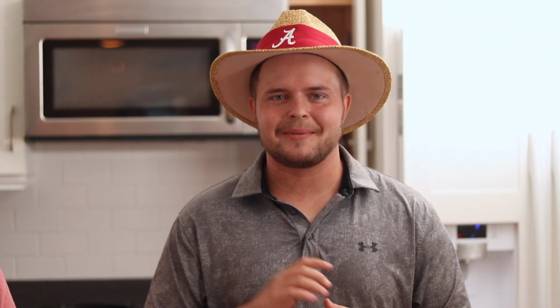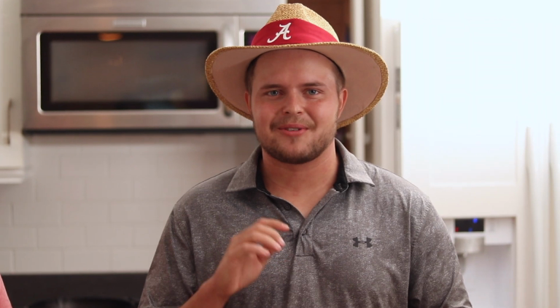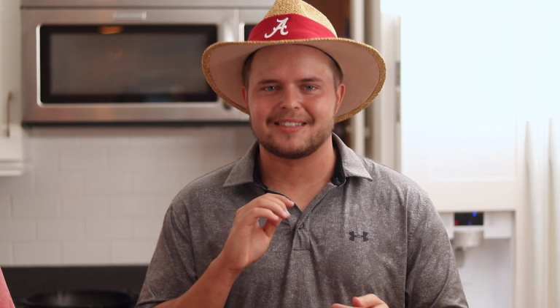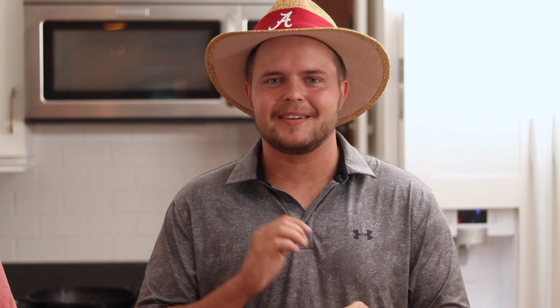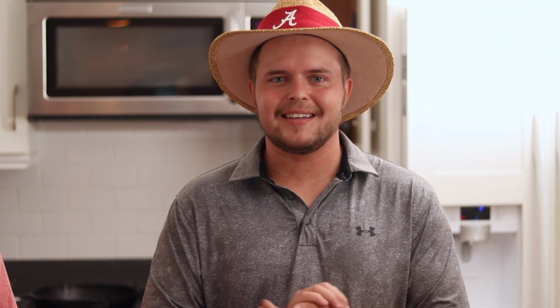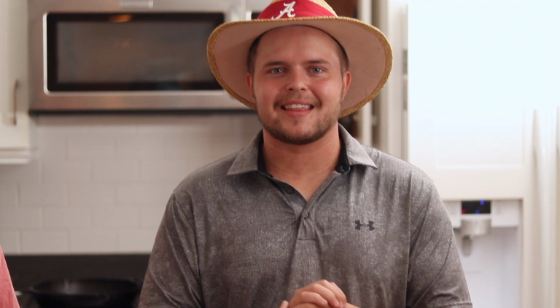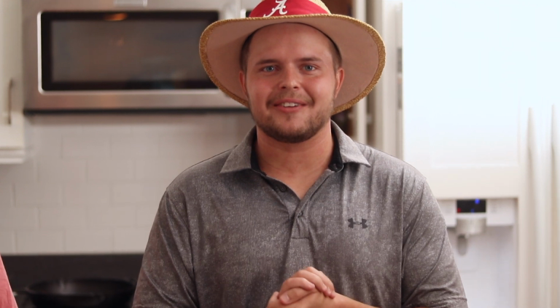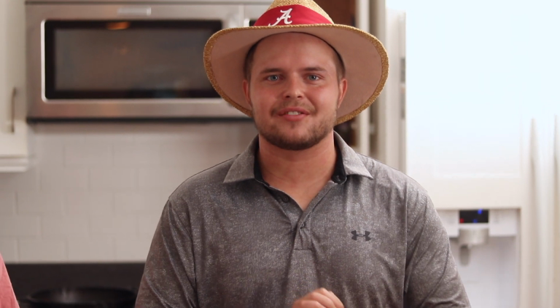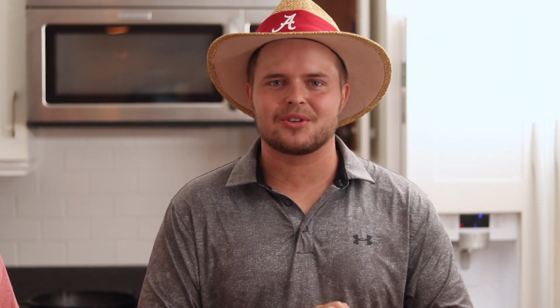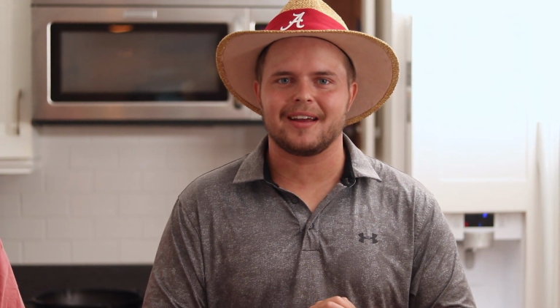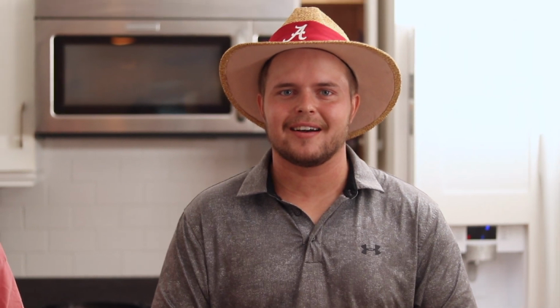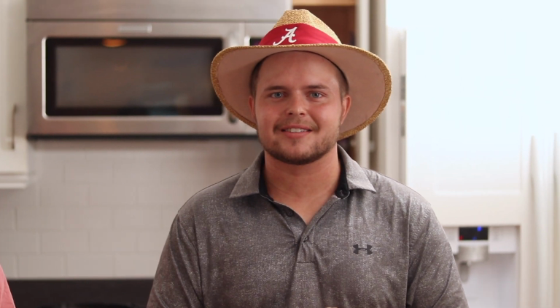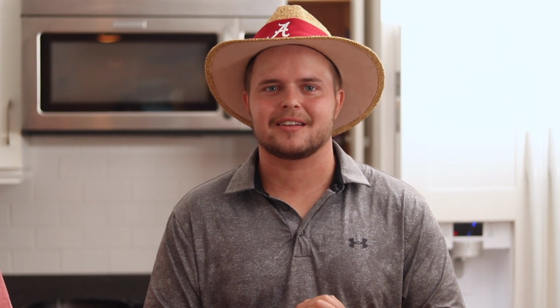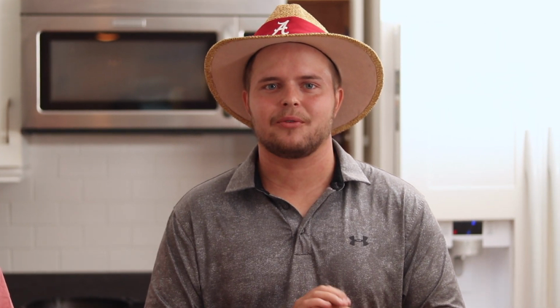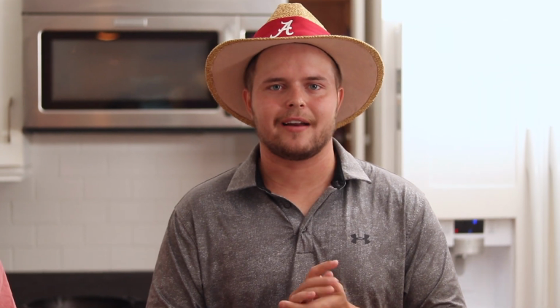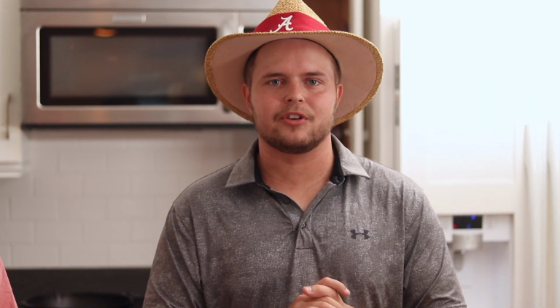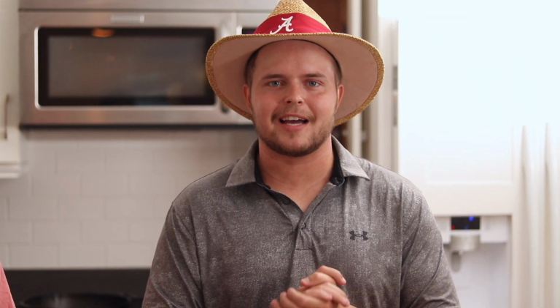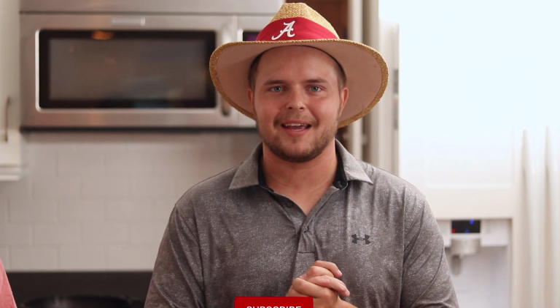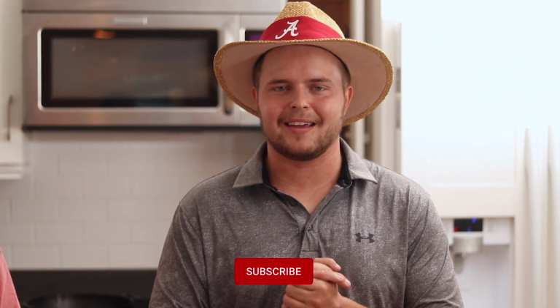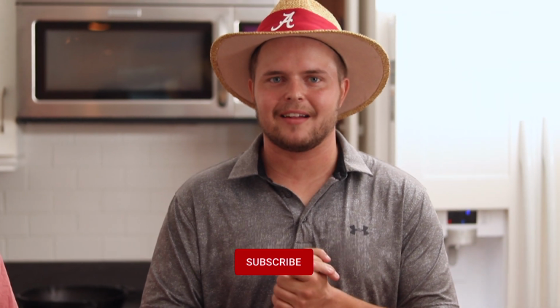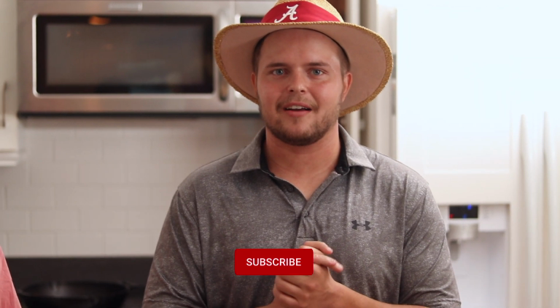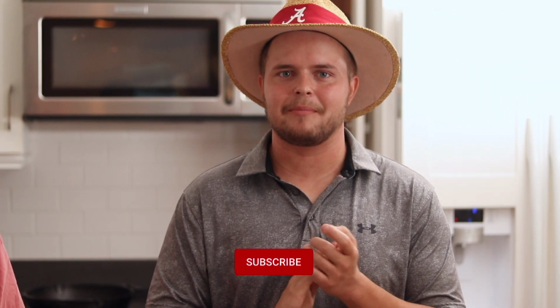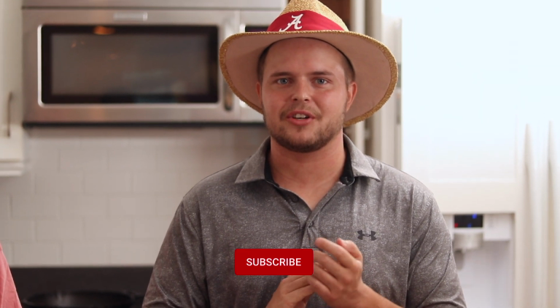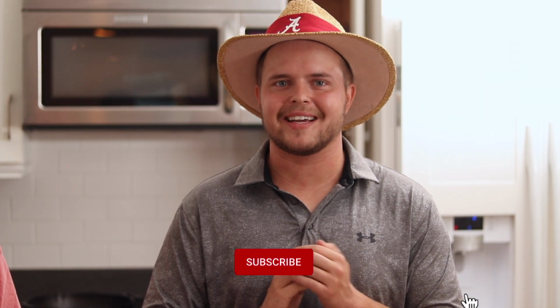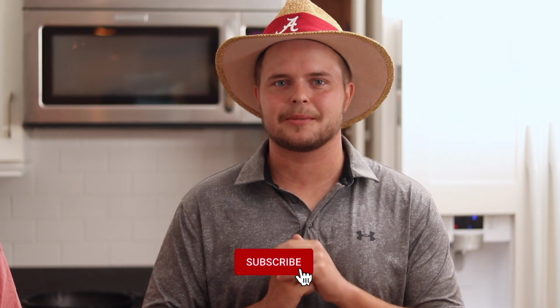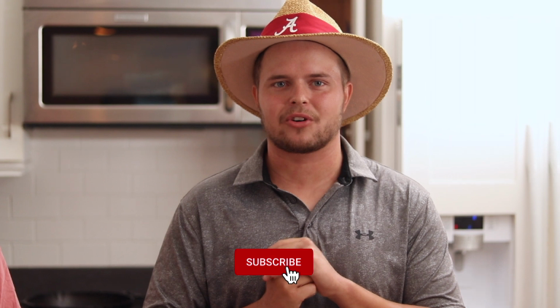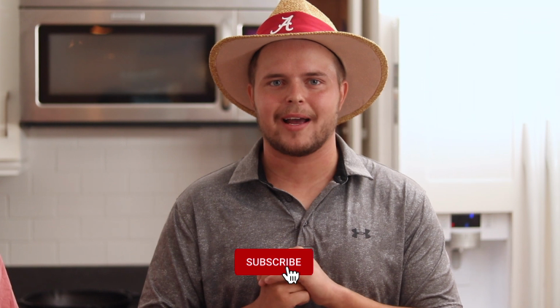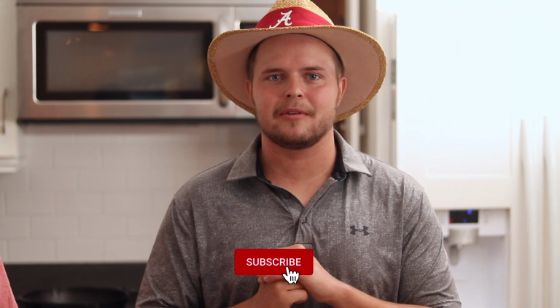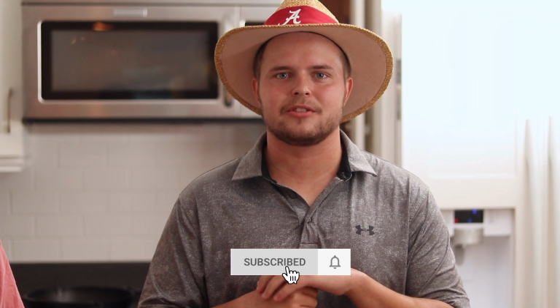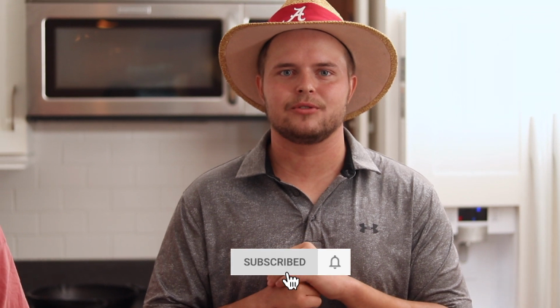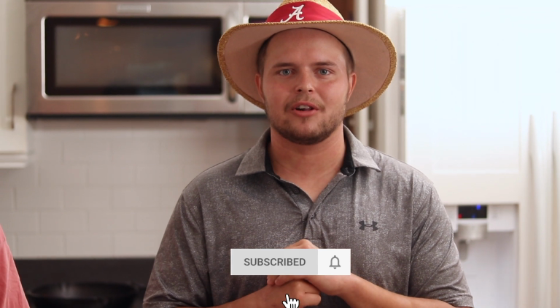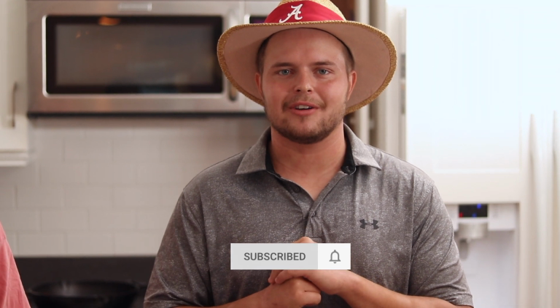The family is ready to eat. Thank you guys for joining us. I had a good time making it. Make sure you like and subscribe to follow along.